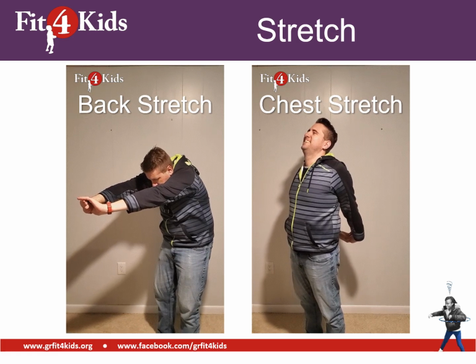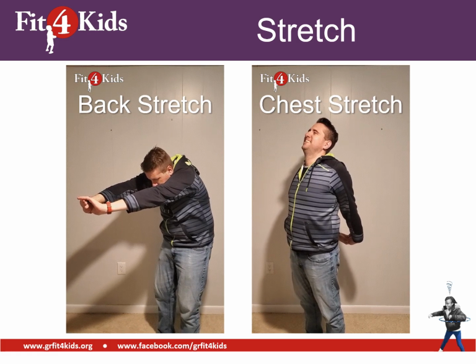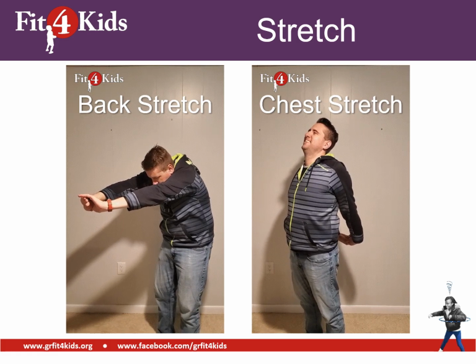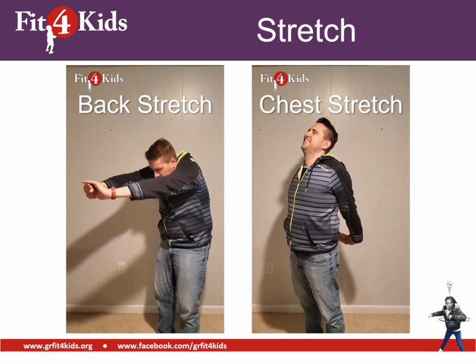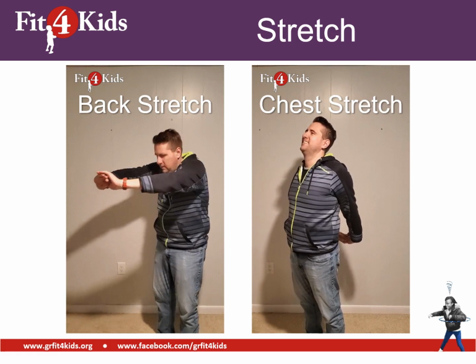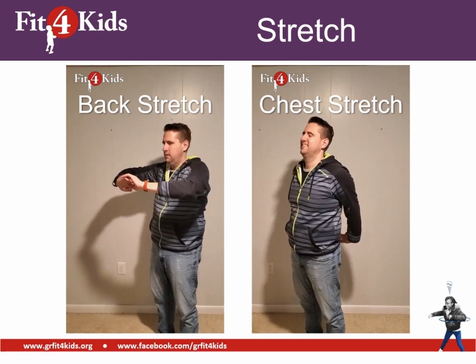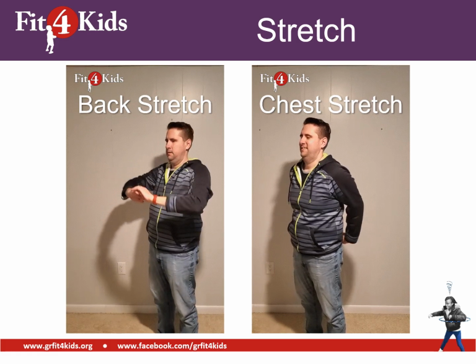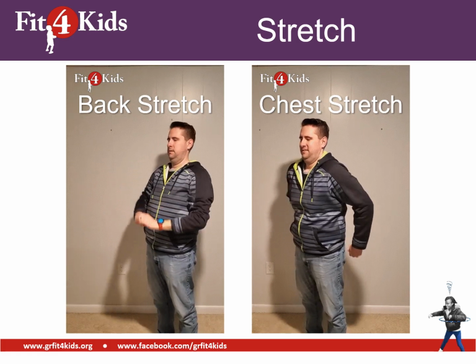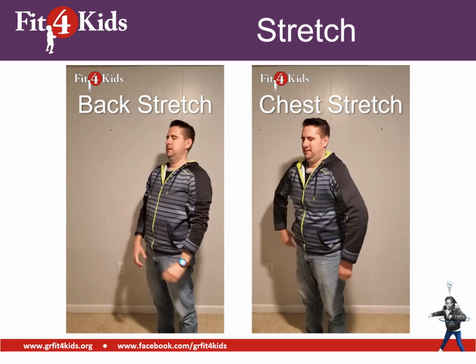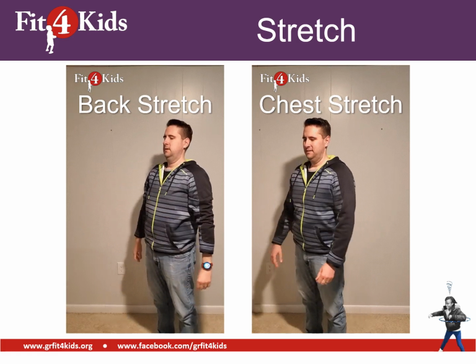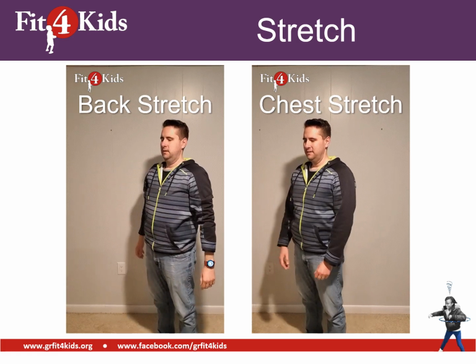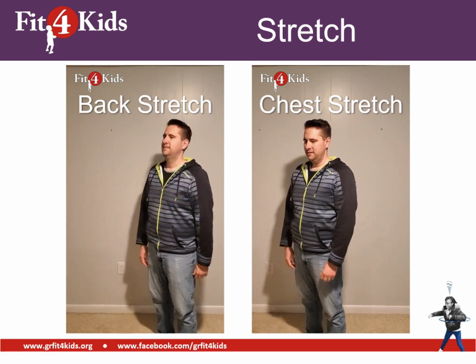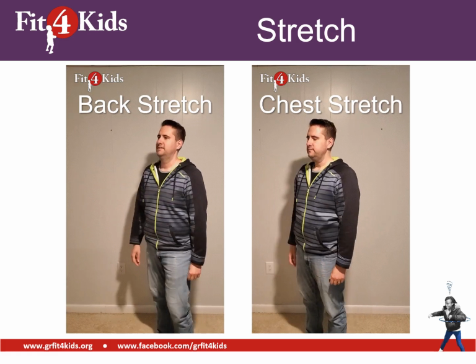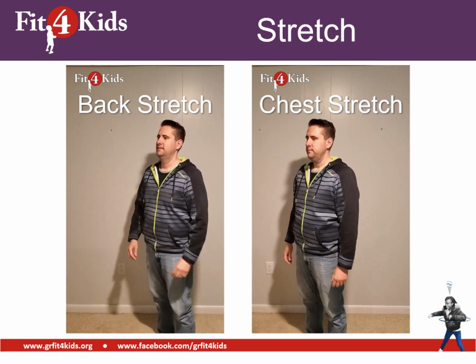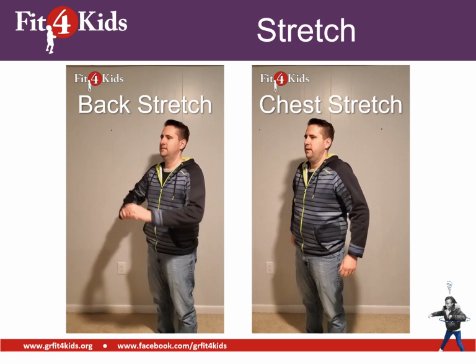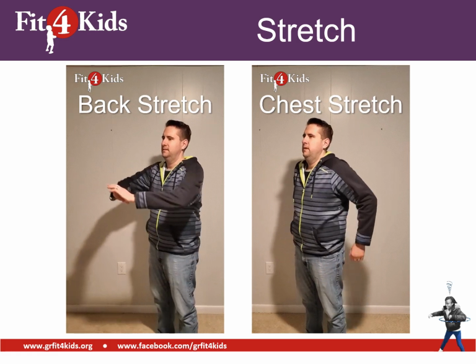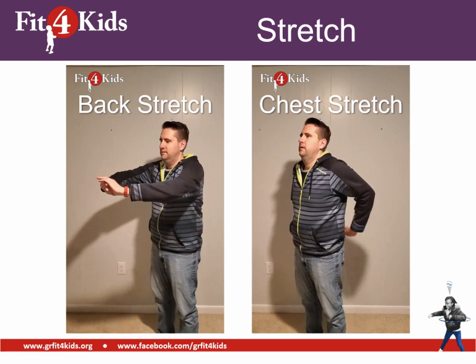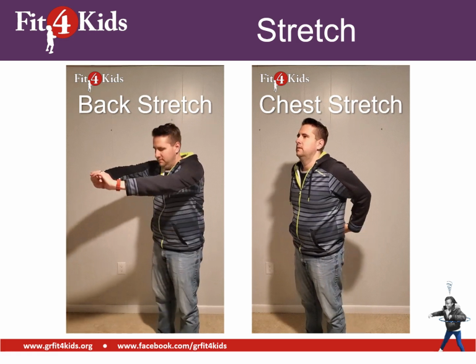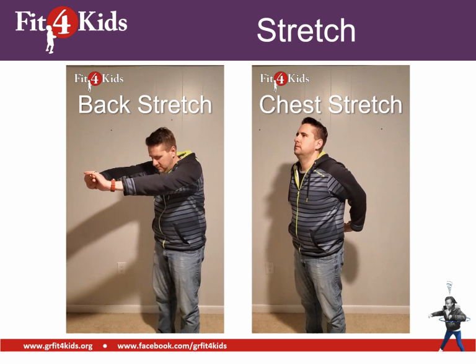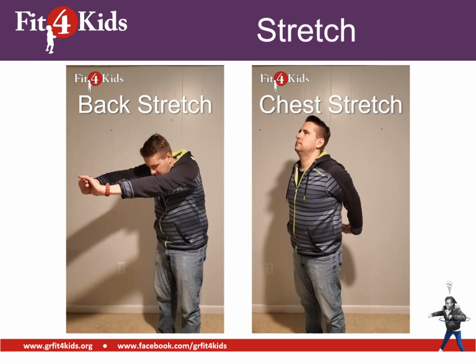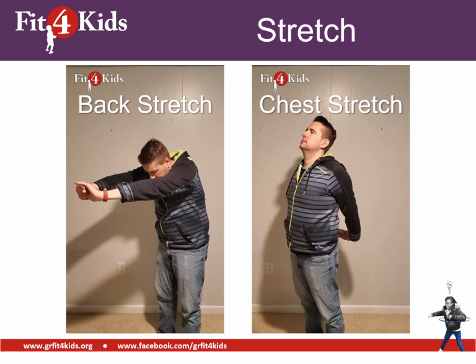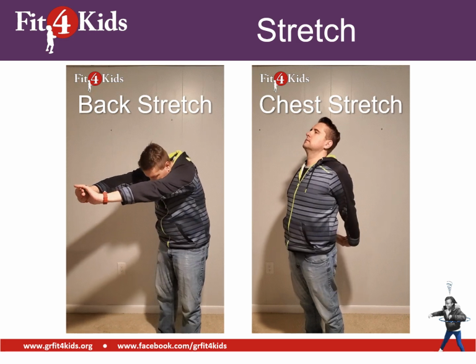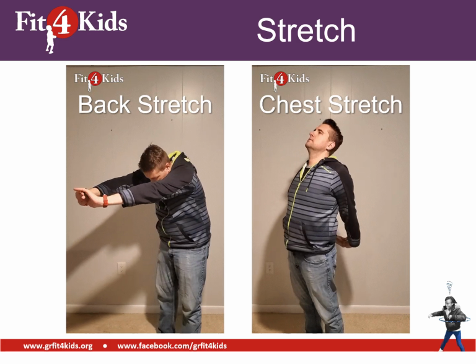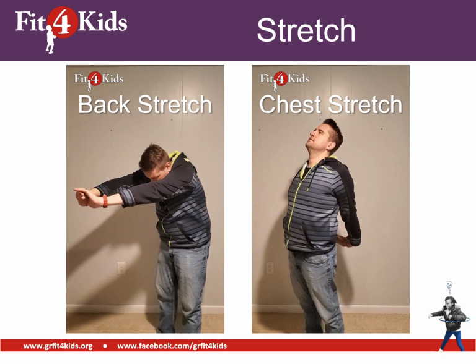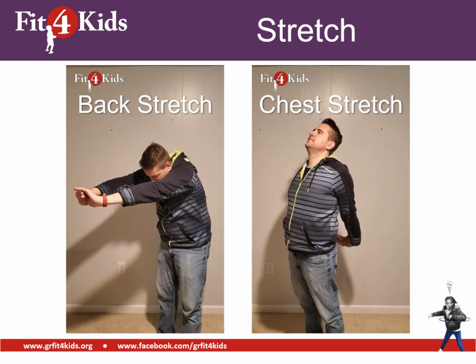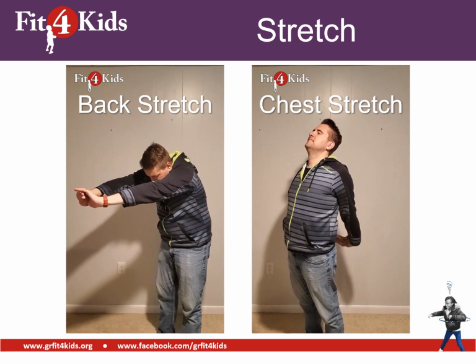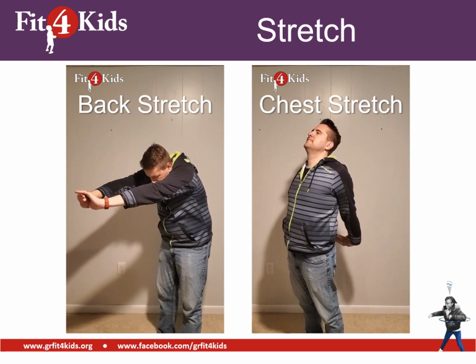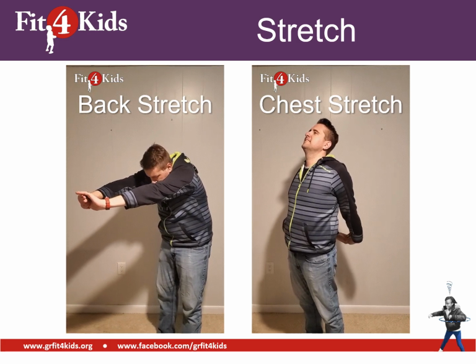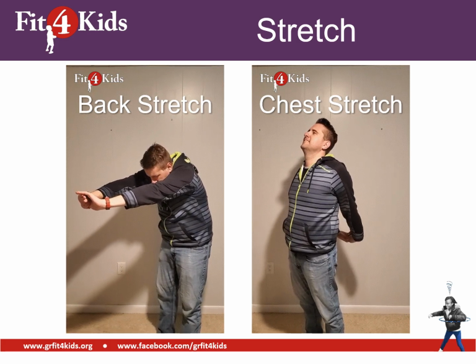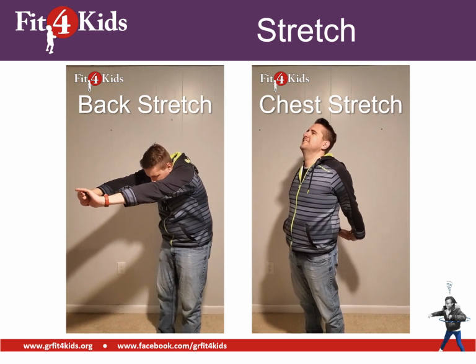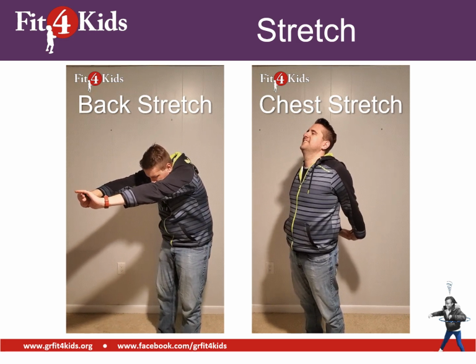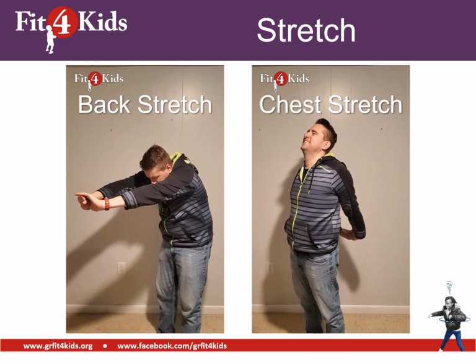Excellent job working out today! I hope you learned something new about plants along the way. Have a great day.